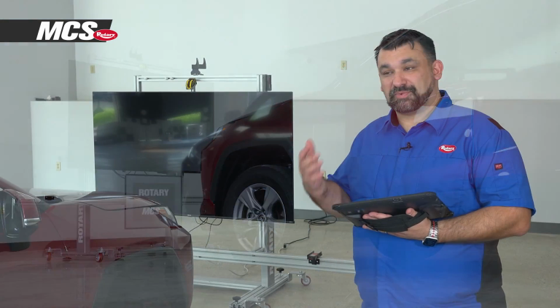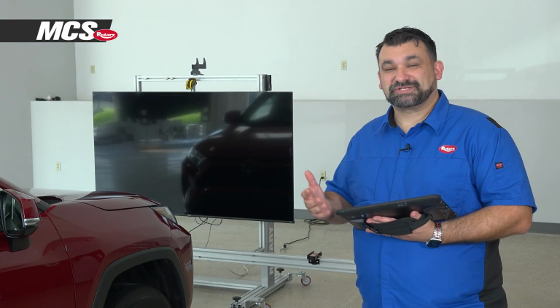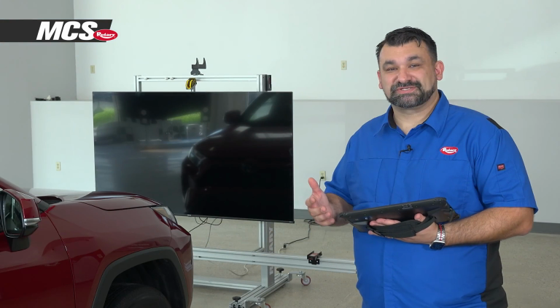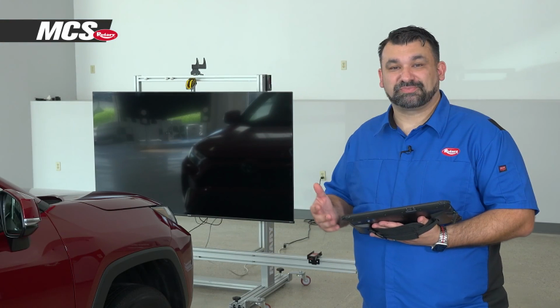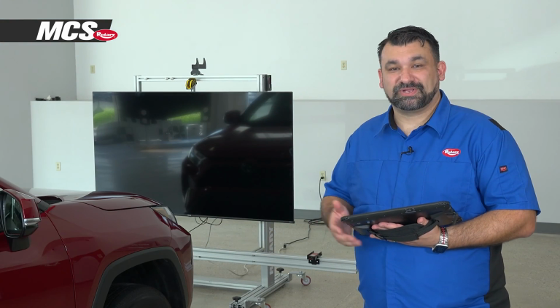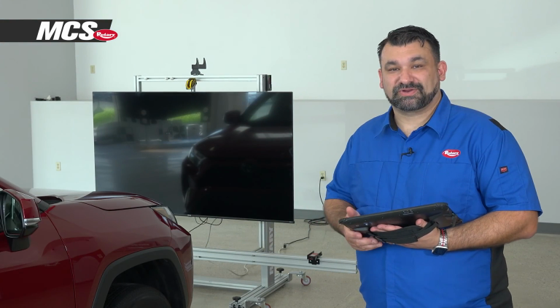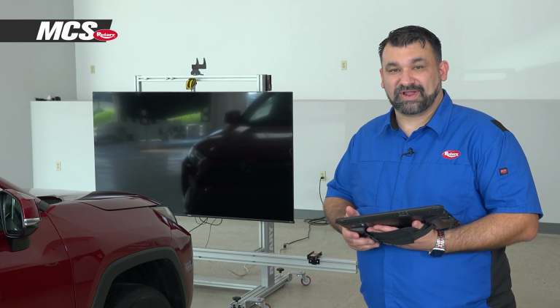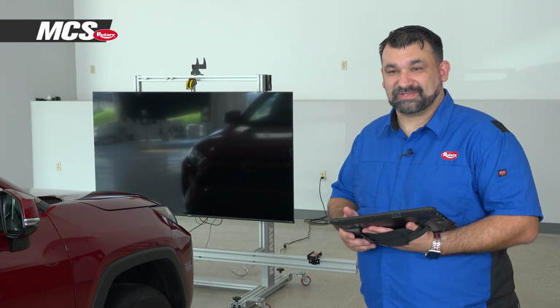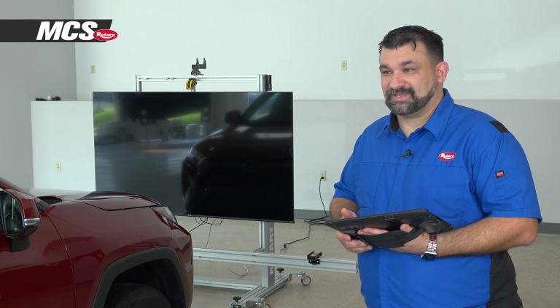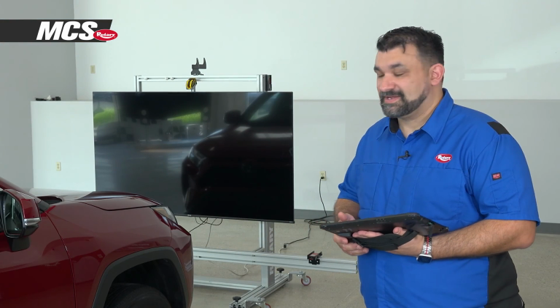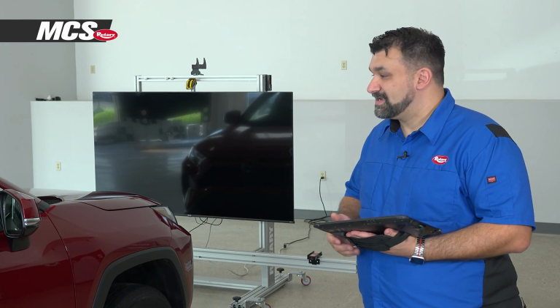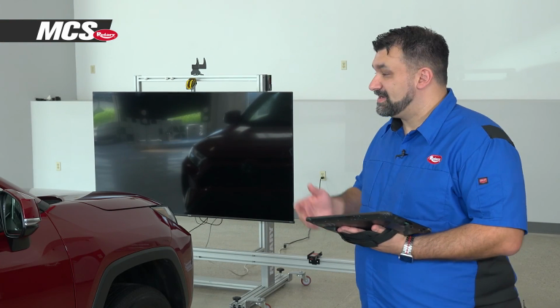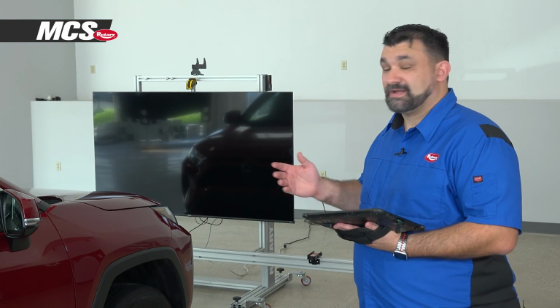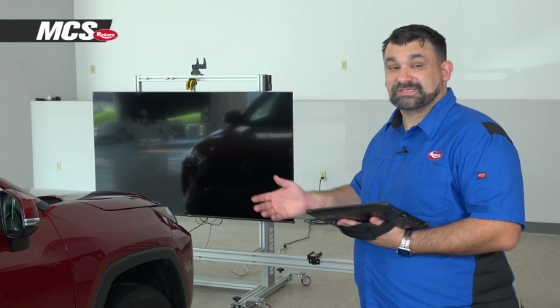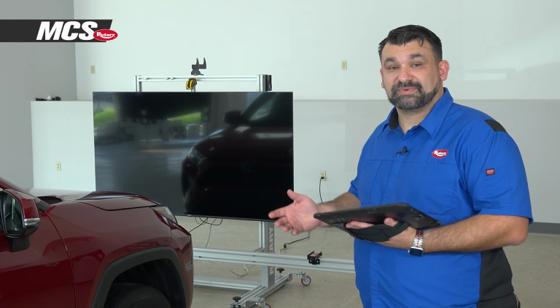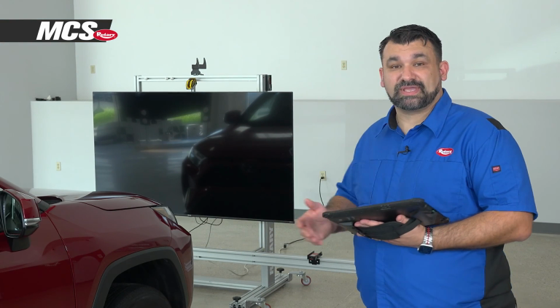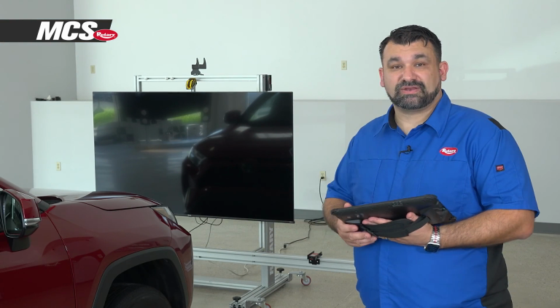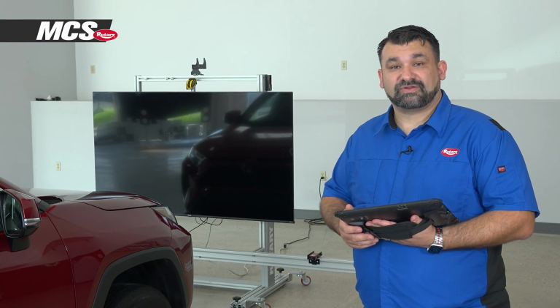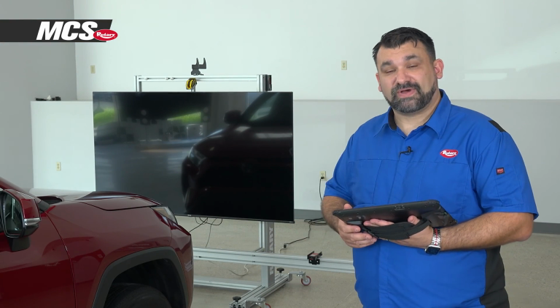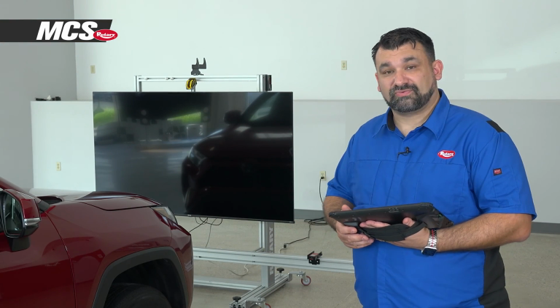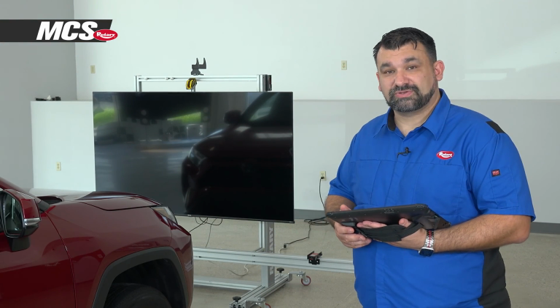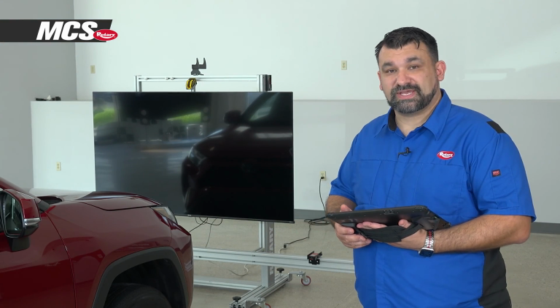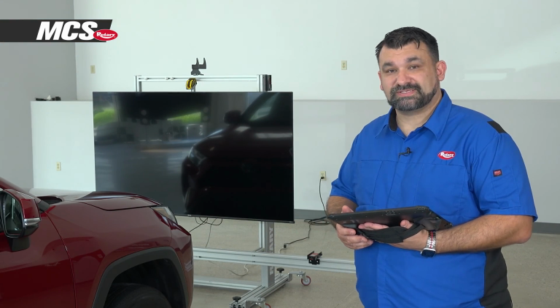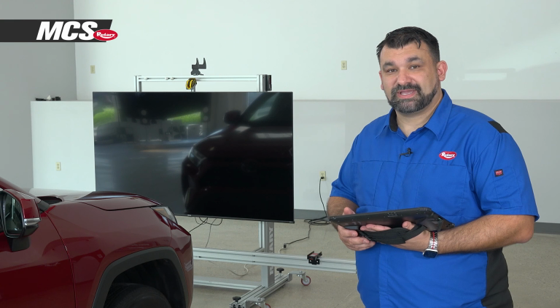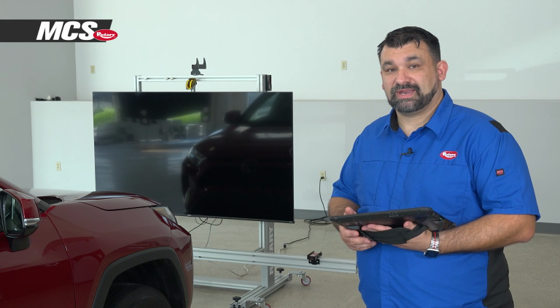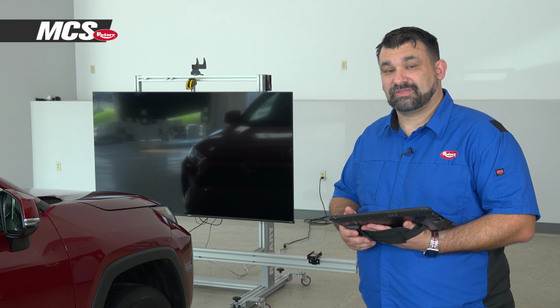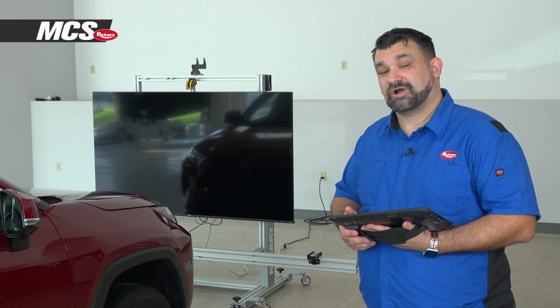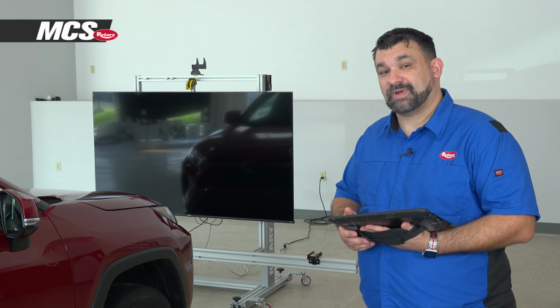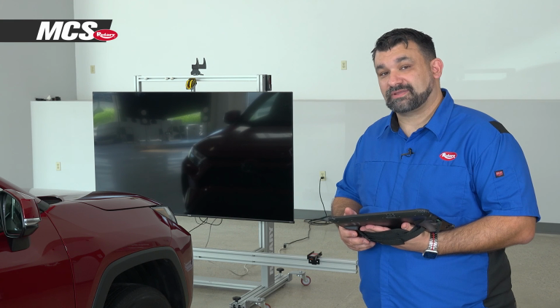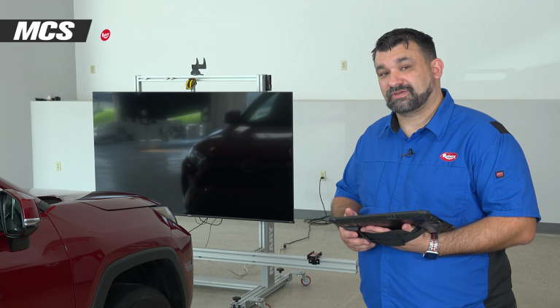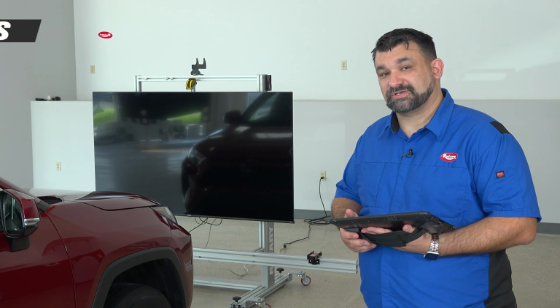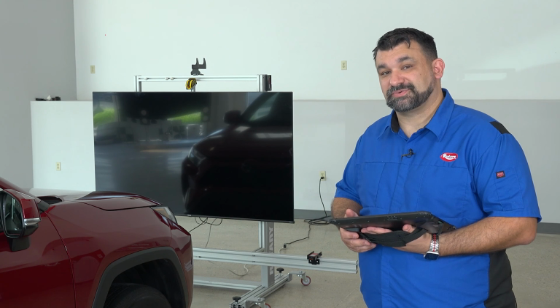Calibration is completed correctly. Now it's time to take it on a final road test and hand the car back to the customer.